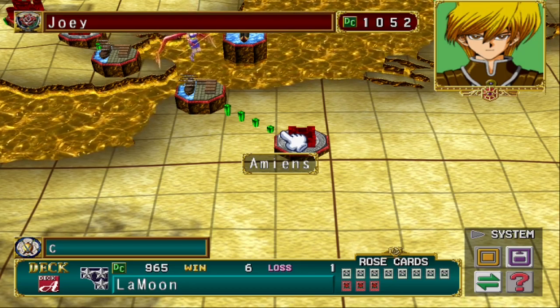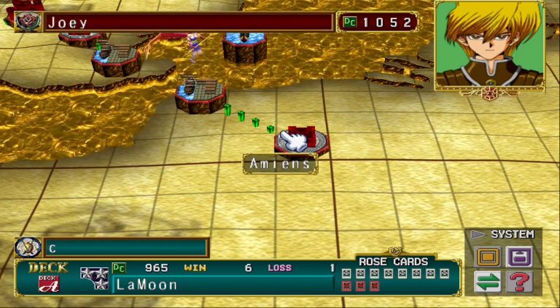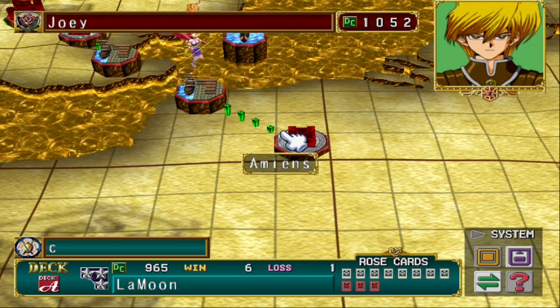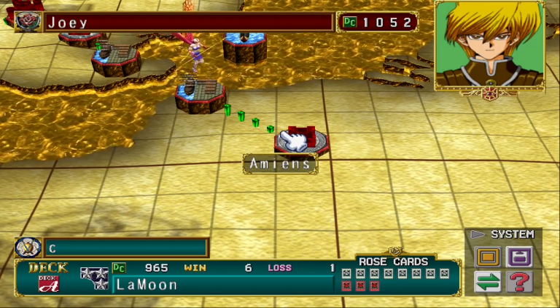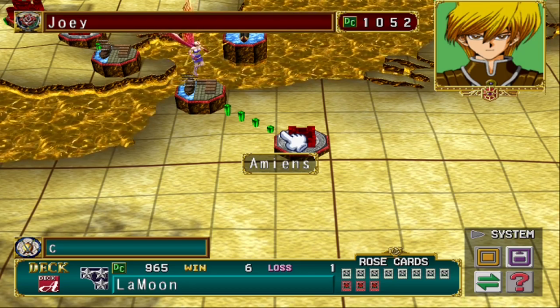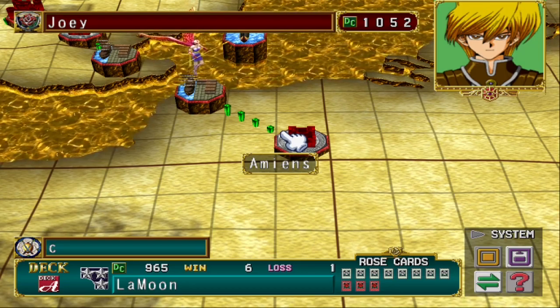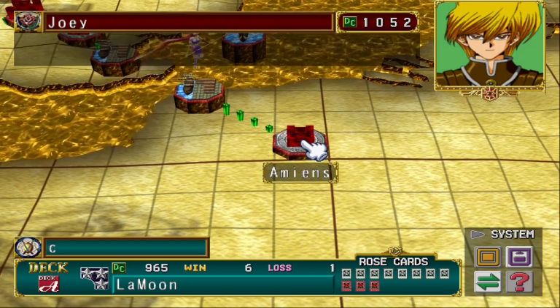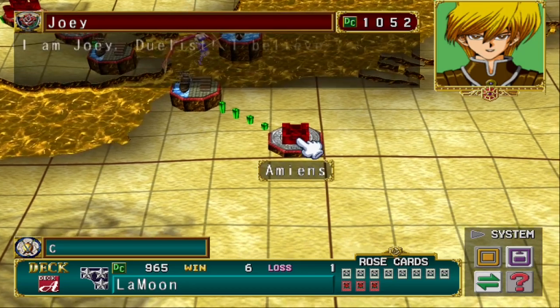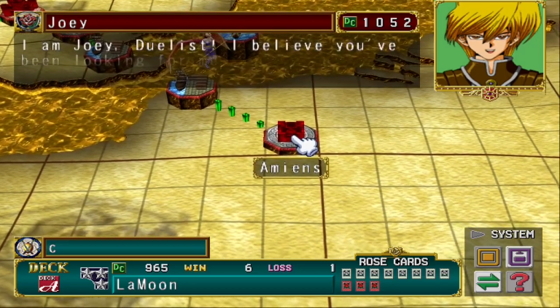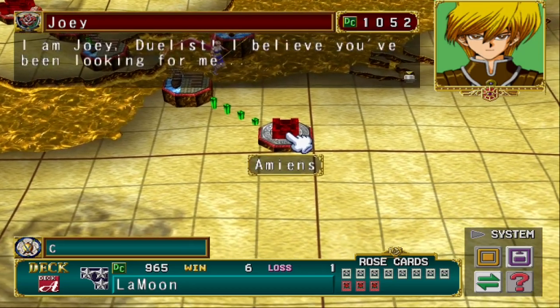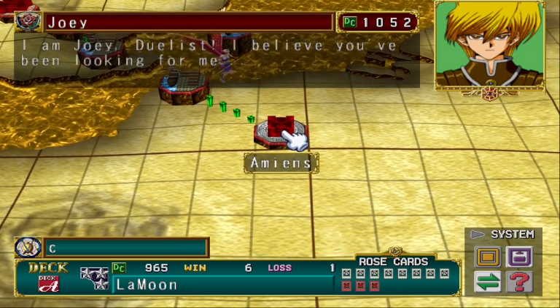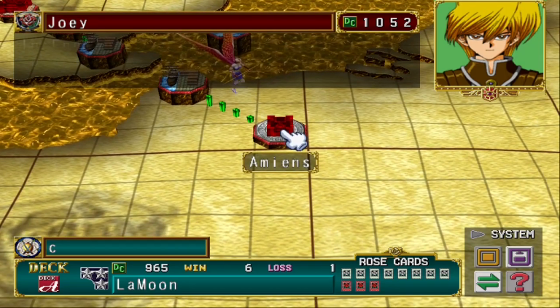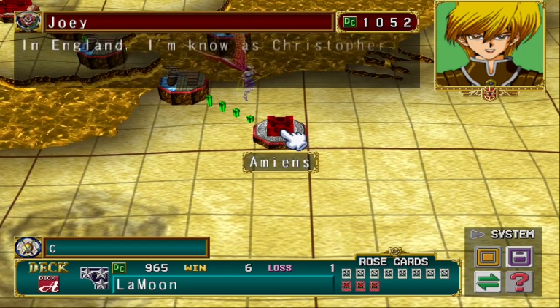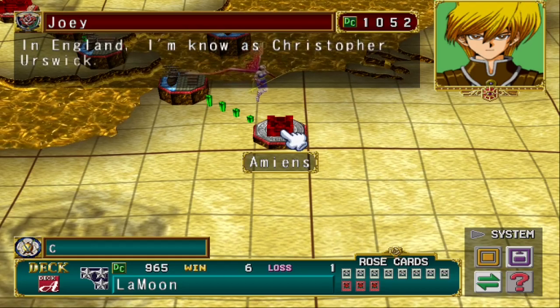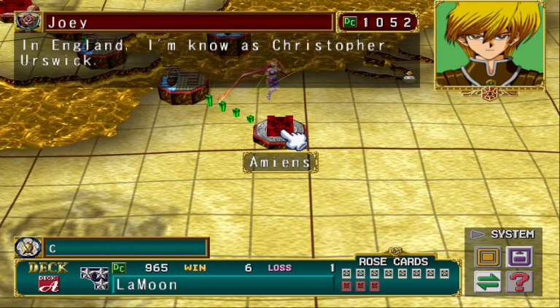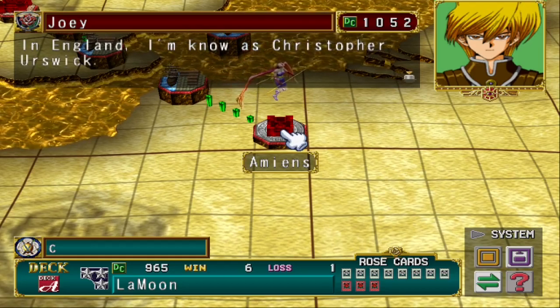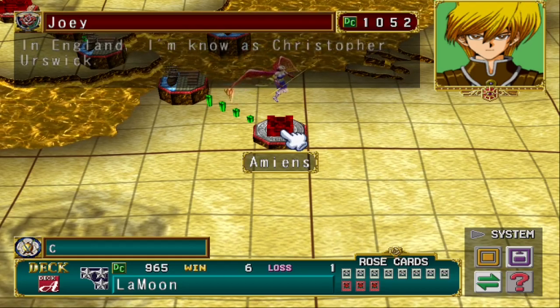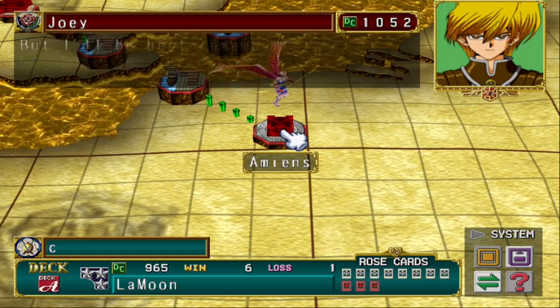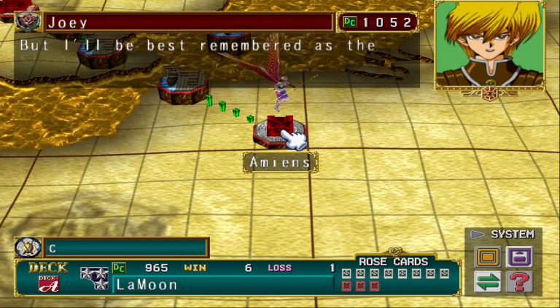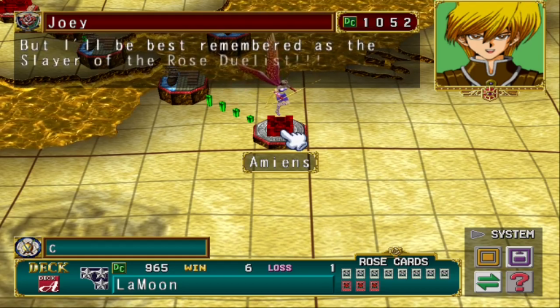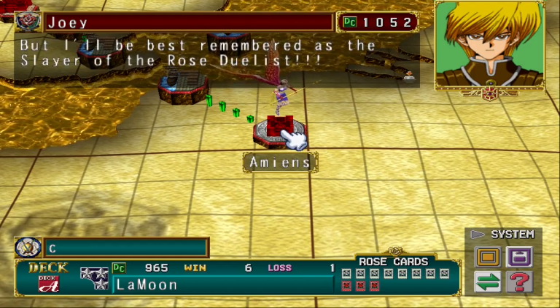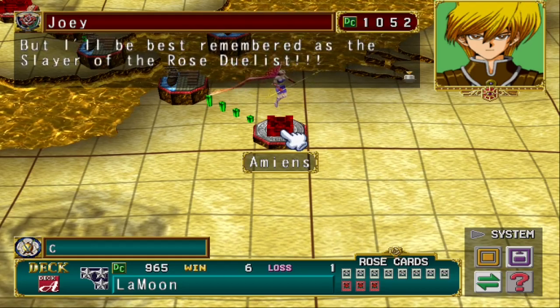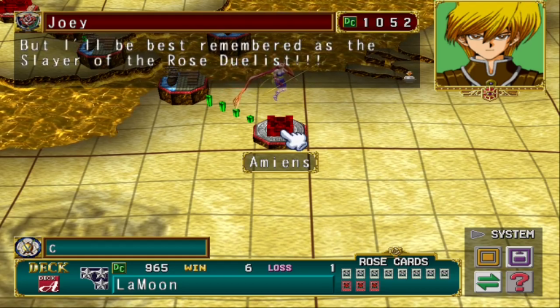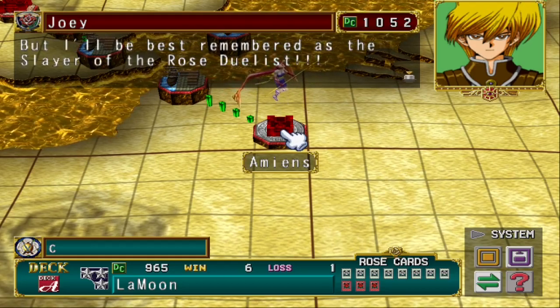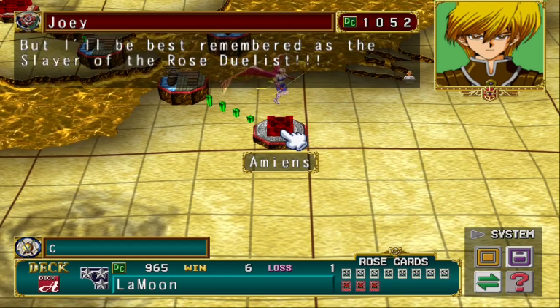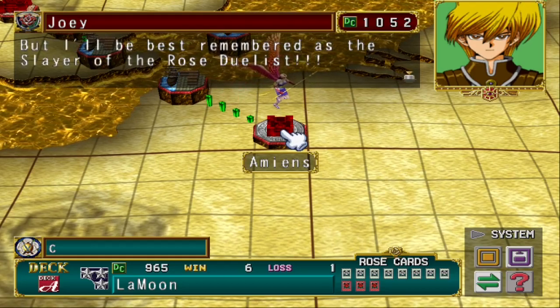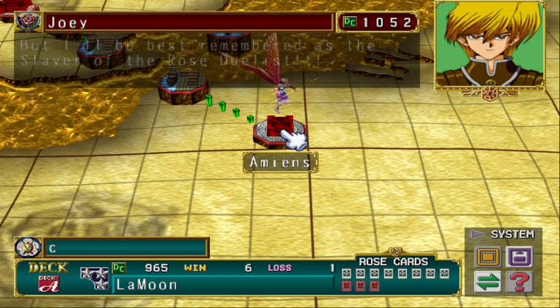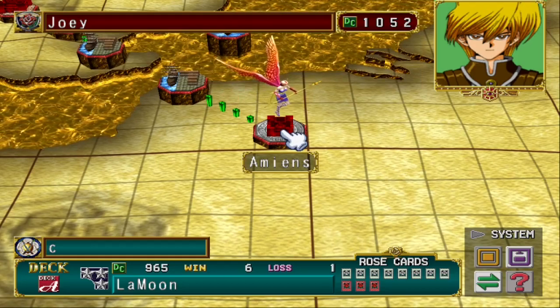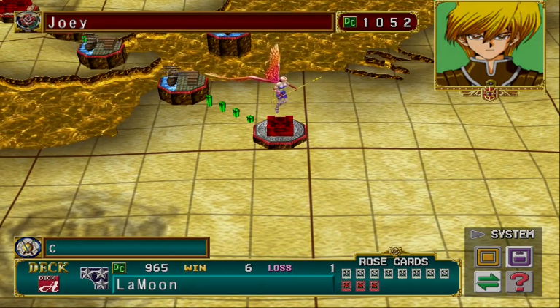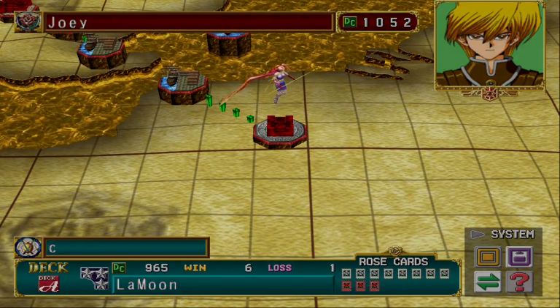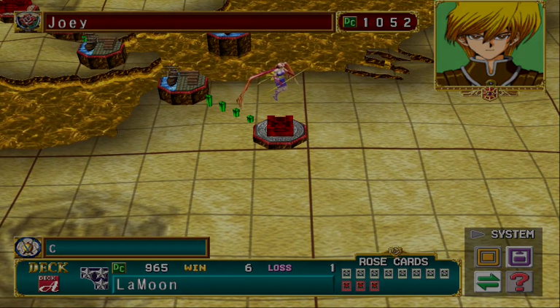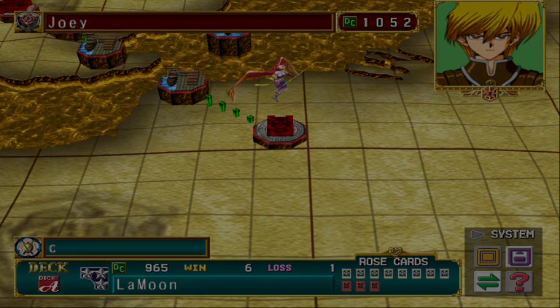So we're going to immediately jump into Joey's battle today and see what our deck can do against him — Spirit of the Books for the win.